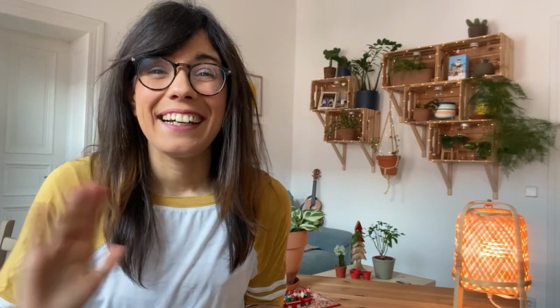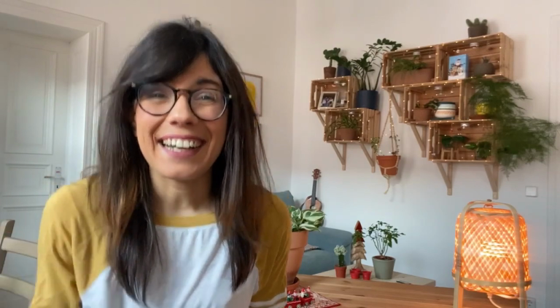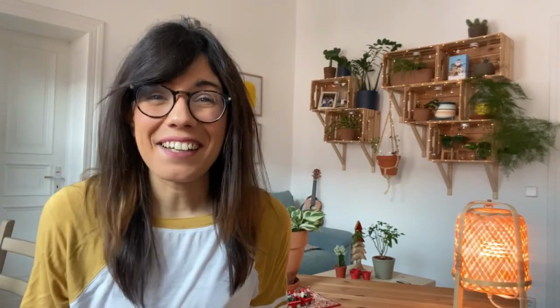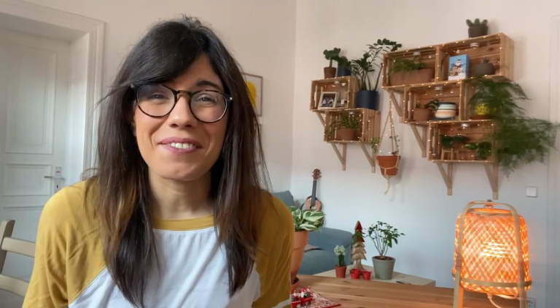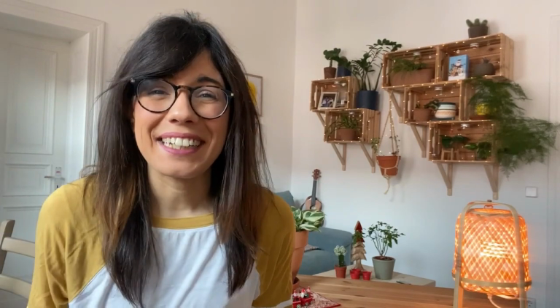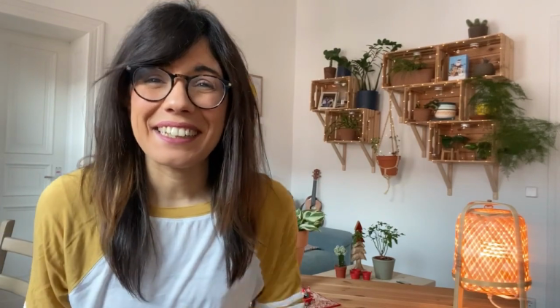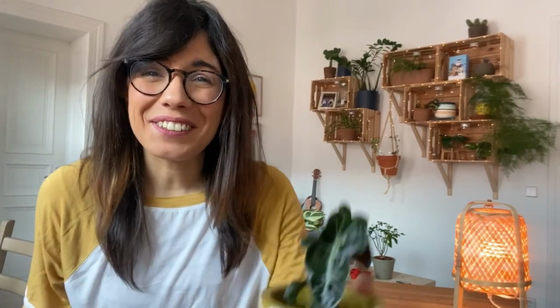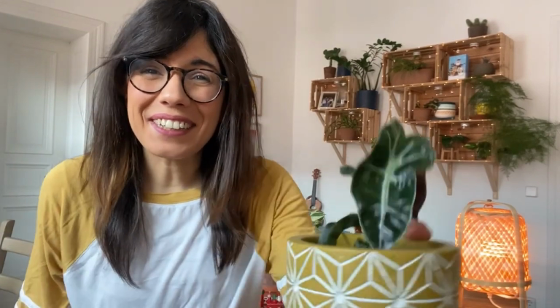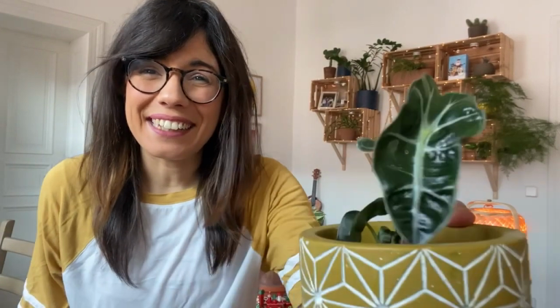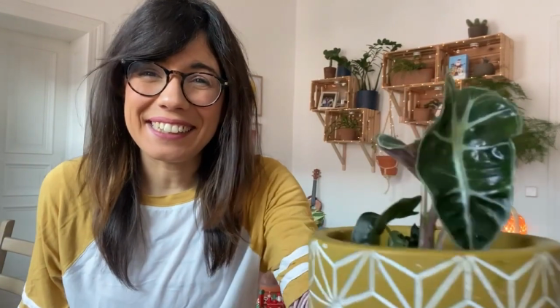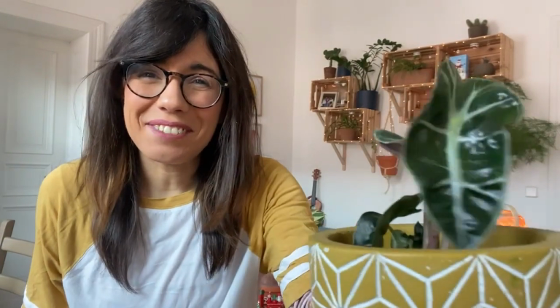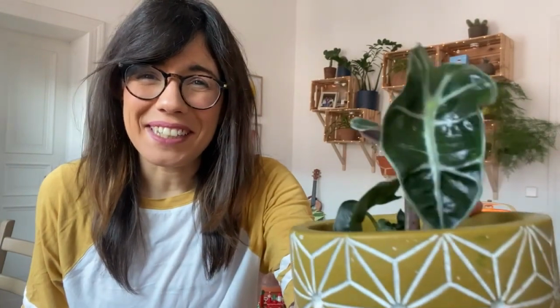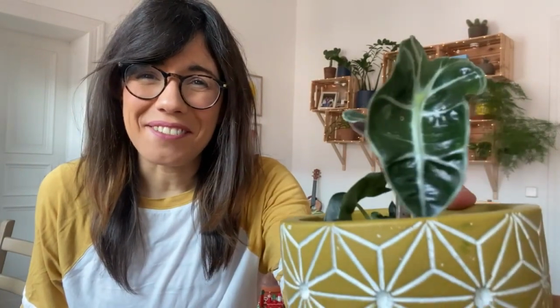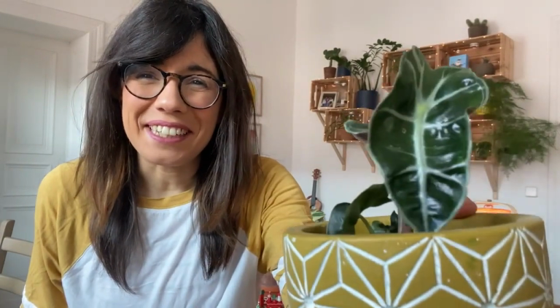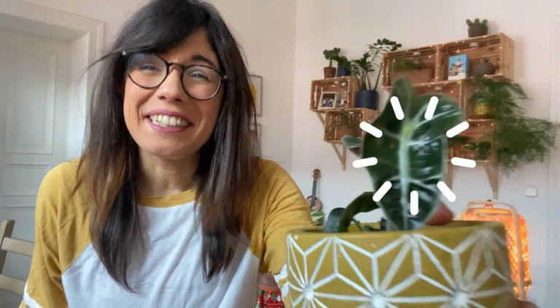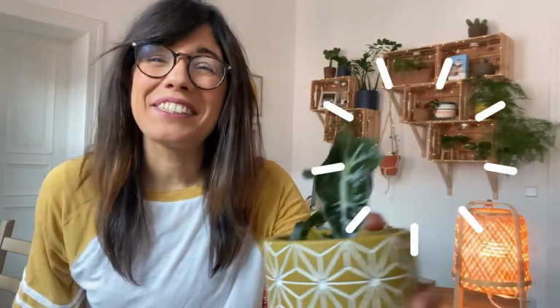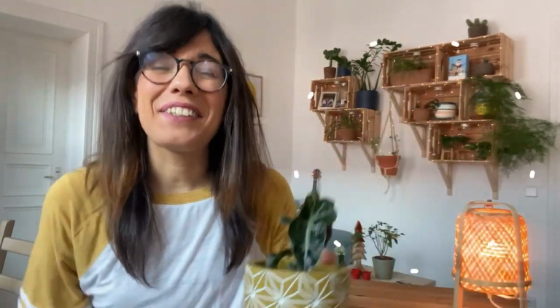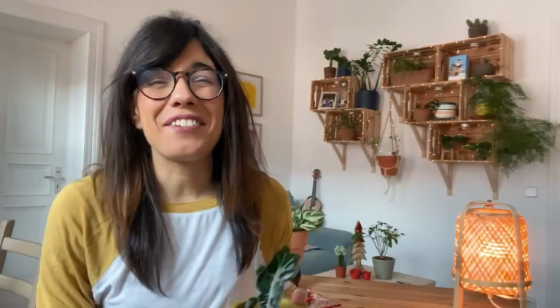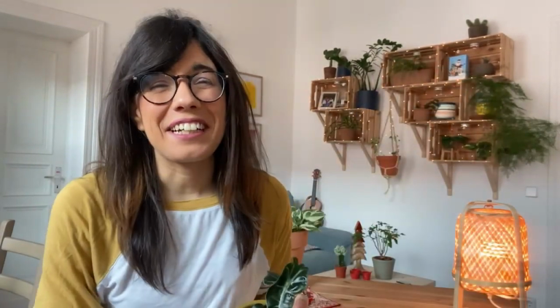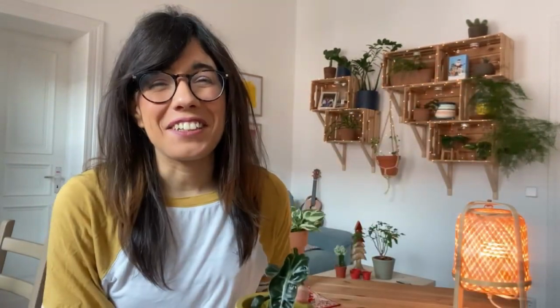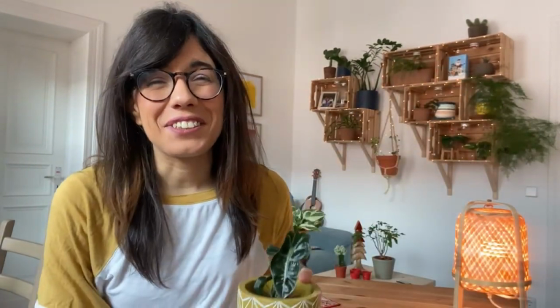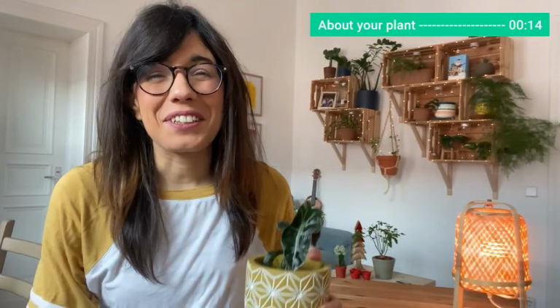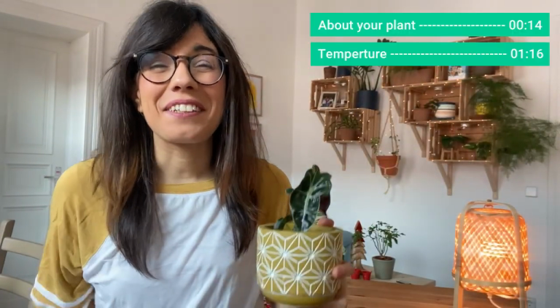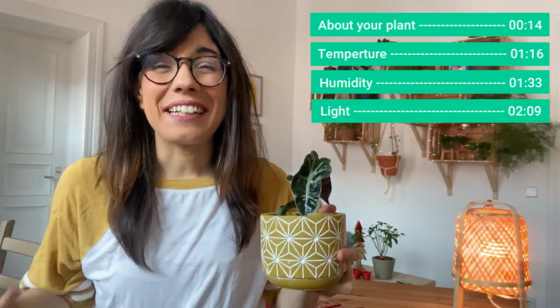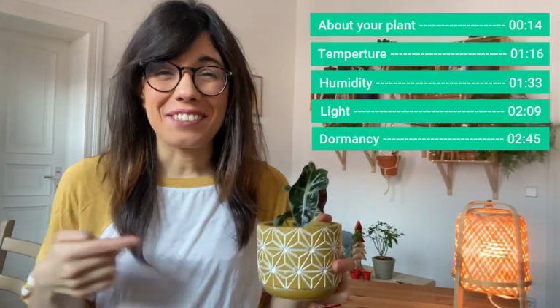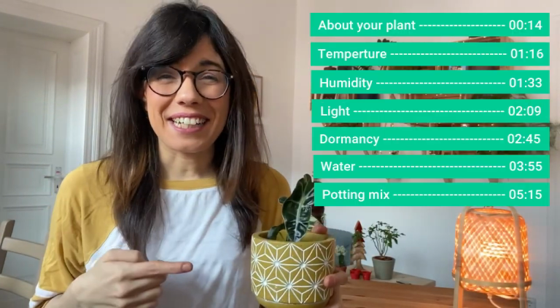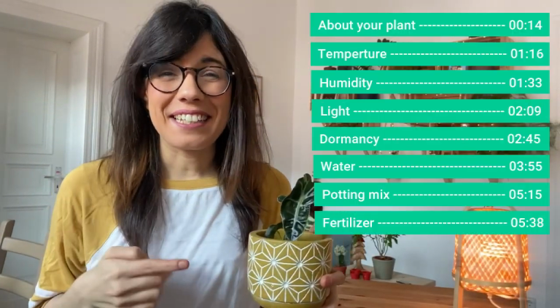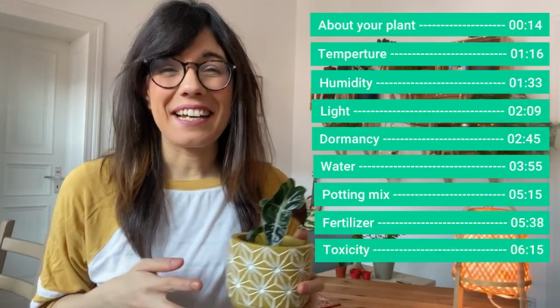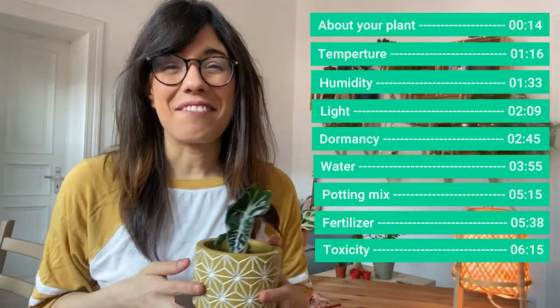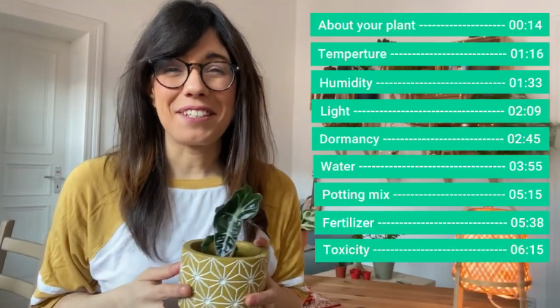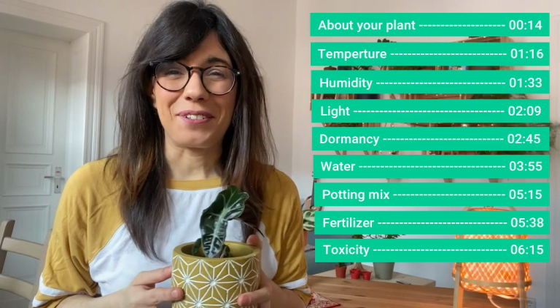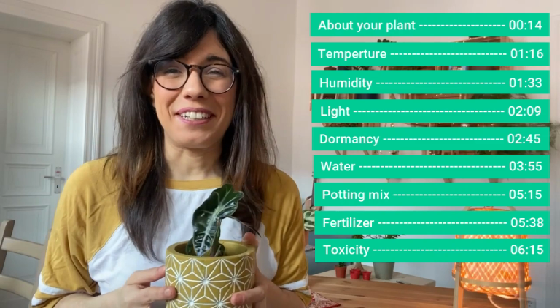Hi everybody, look at this baby. Today we're gonna be talking about the Alocasia amazonica.